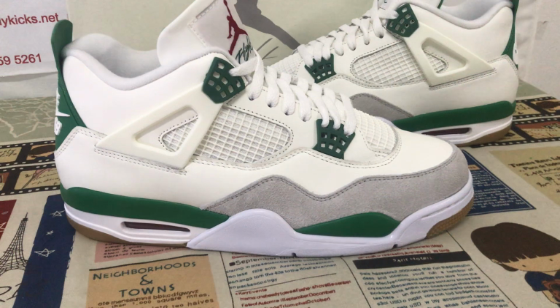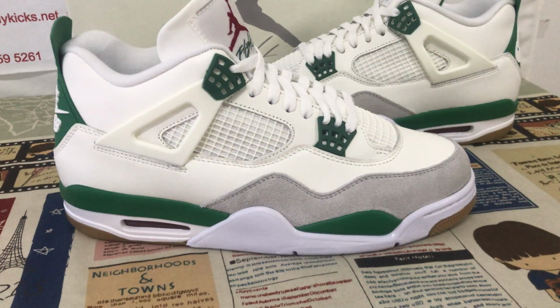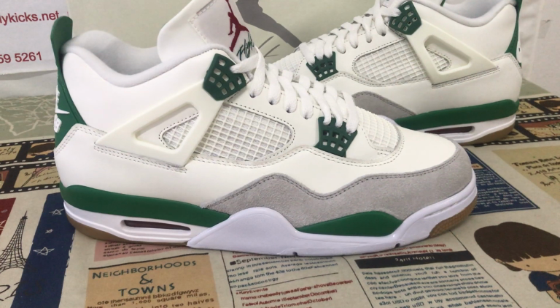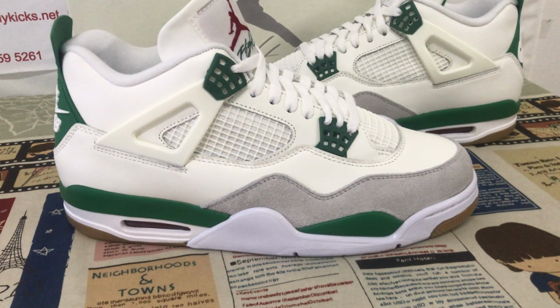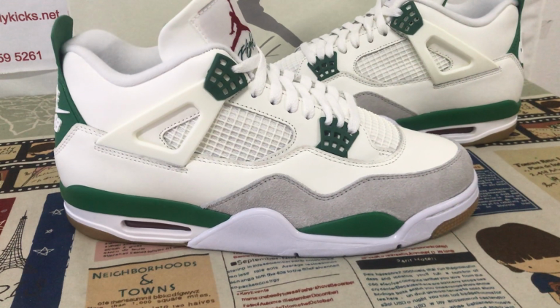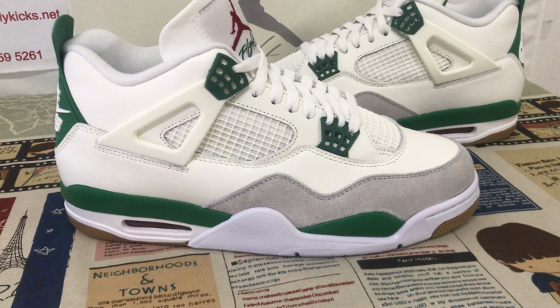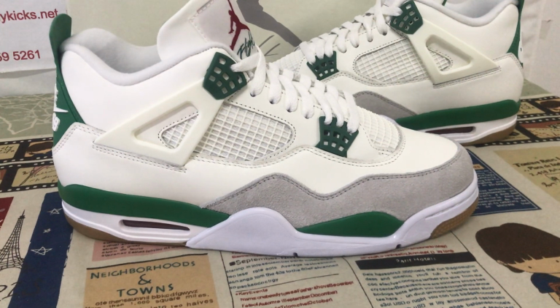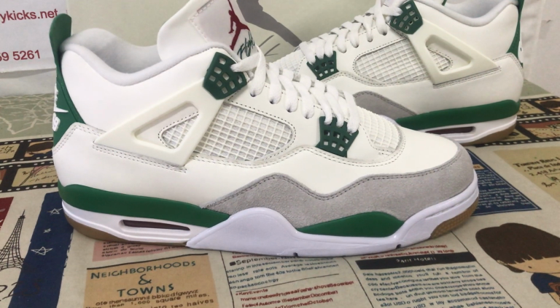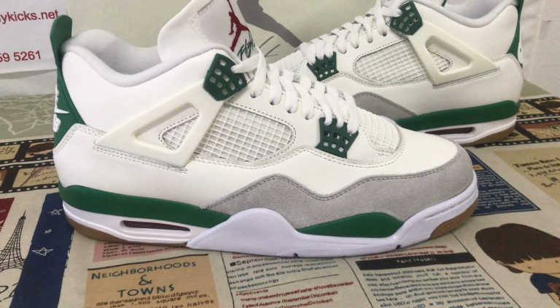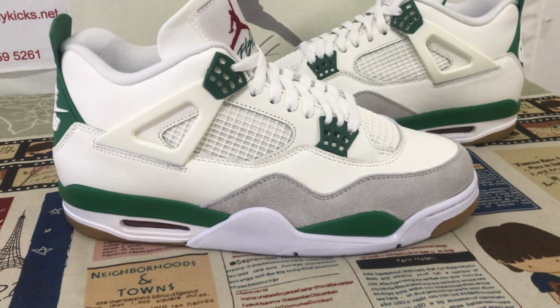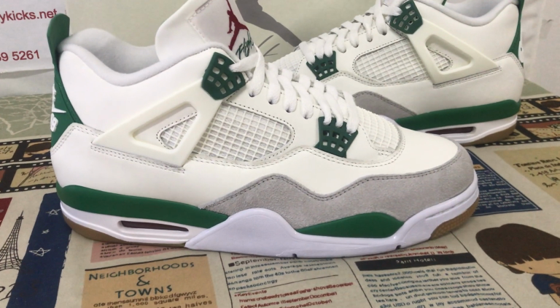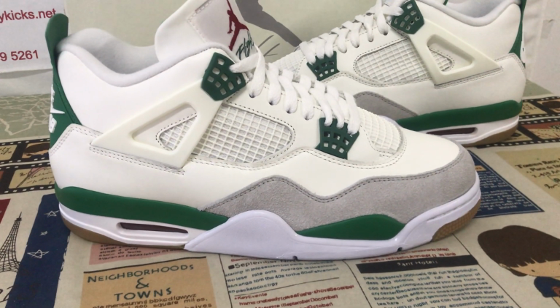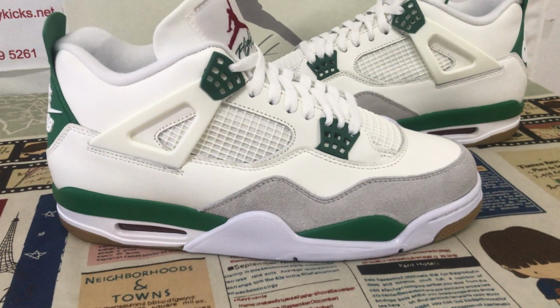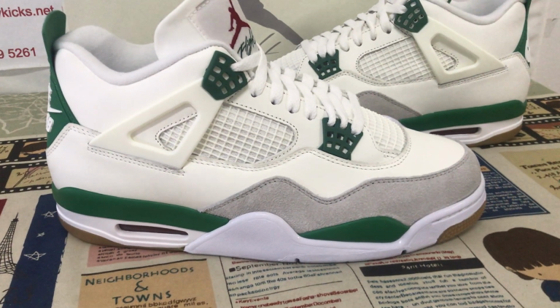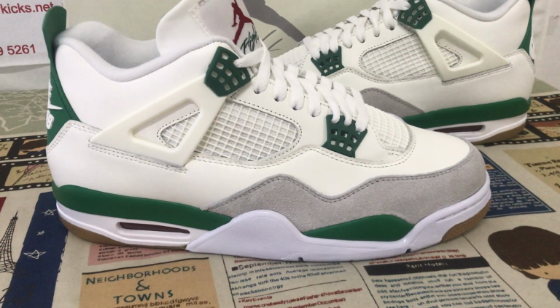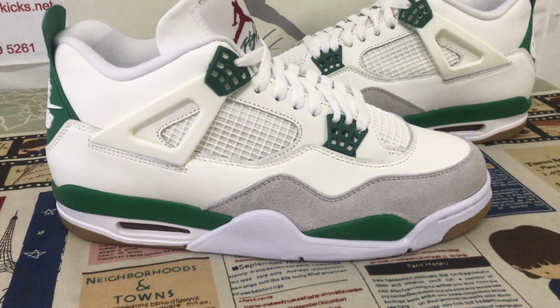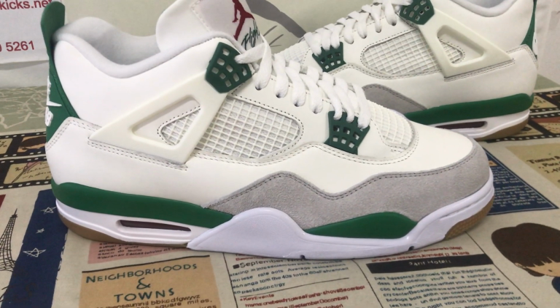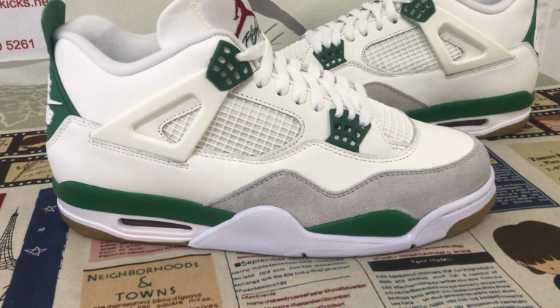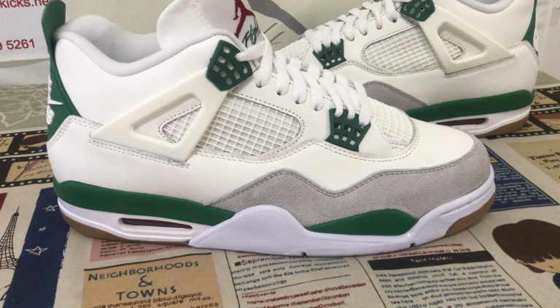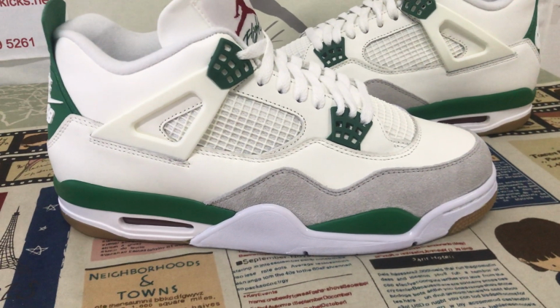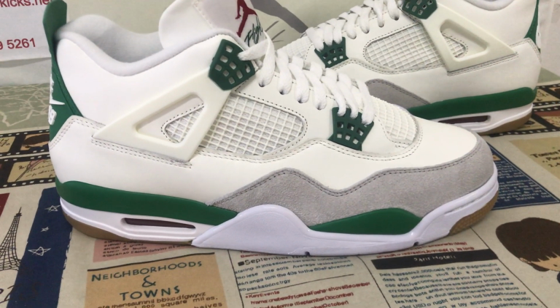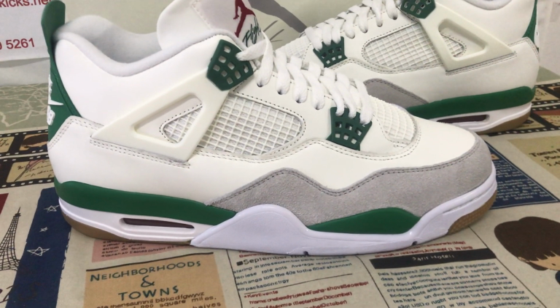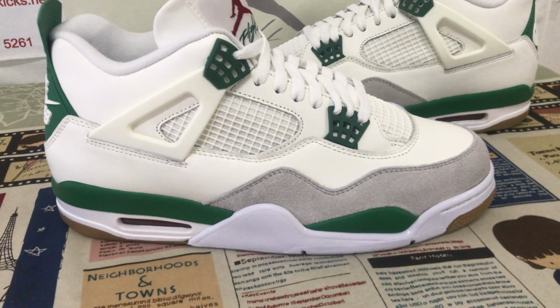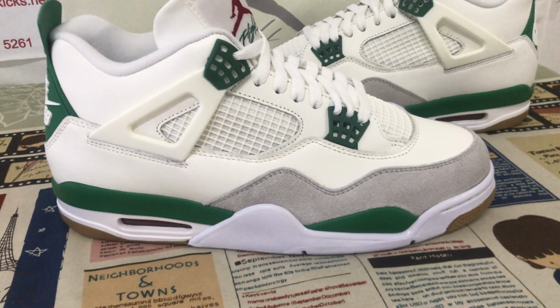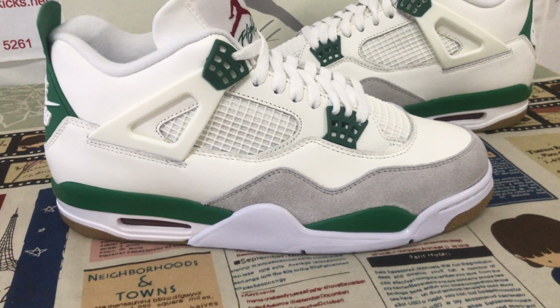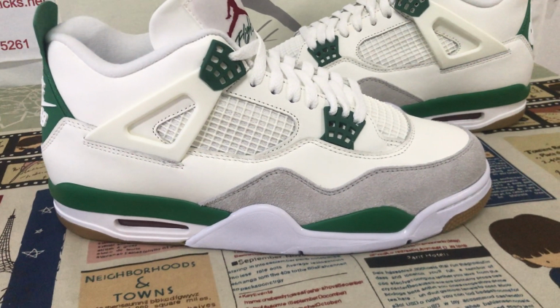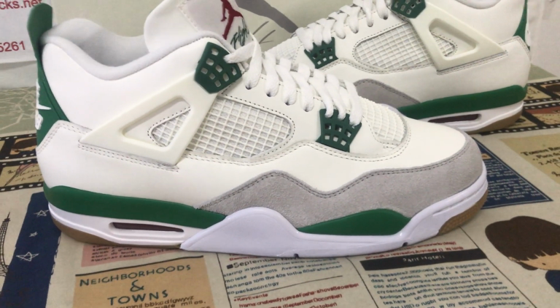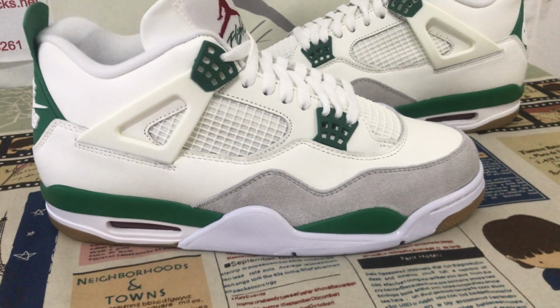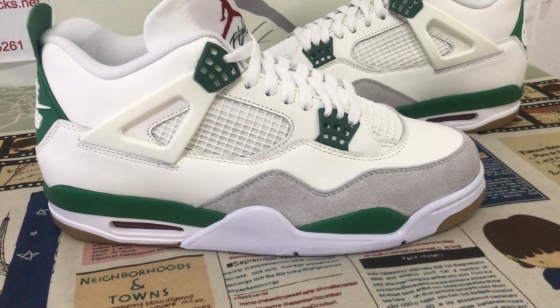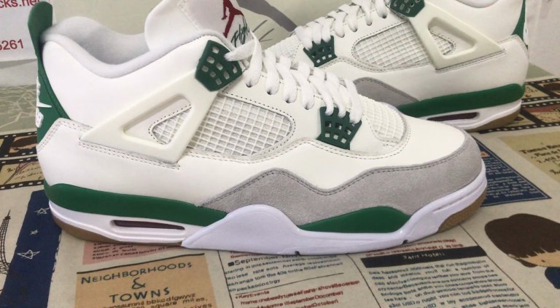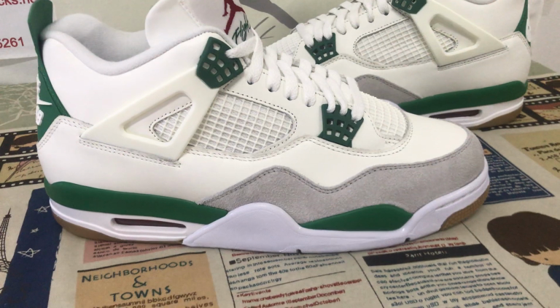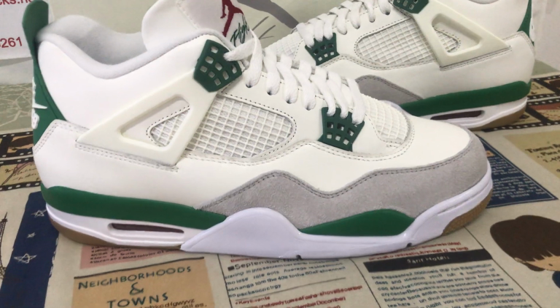Hello everyone, today let me show you the Nike SB Jordan 4 Pine Green.